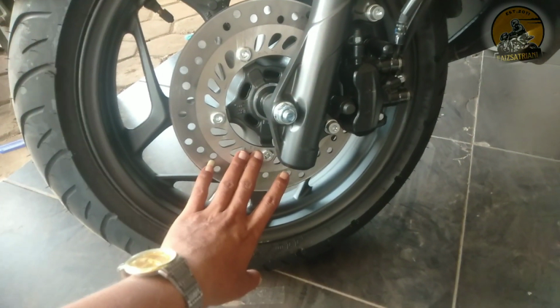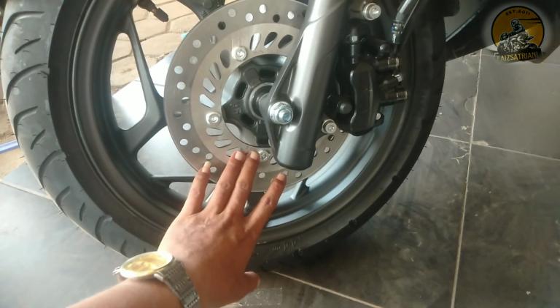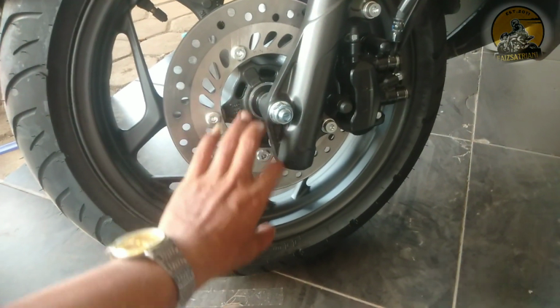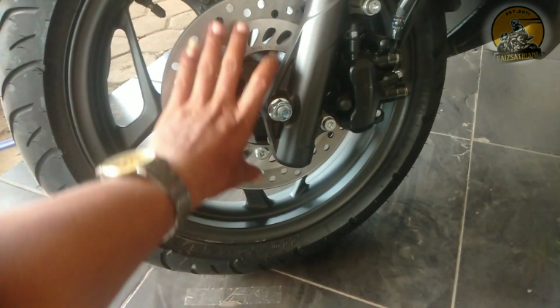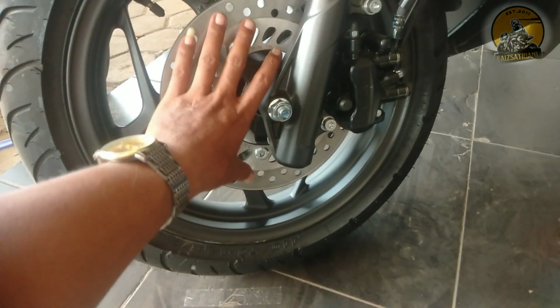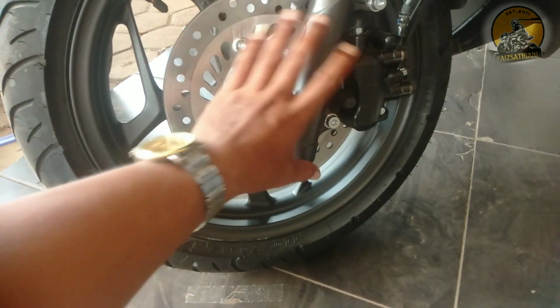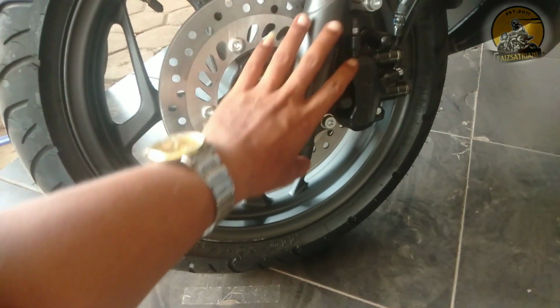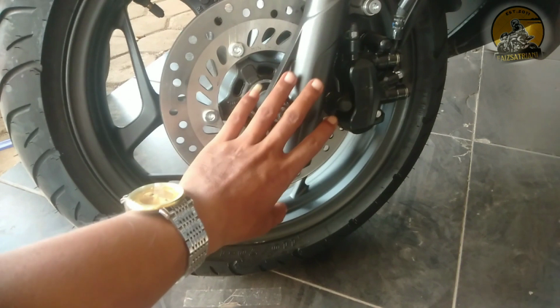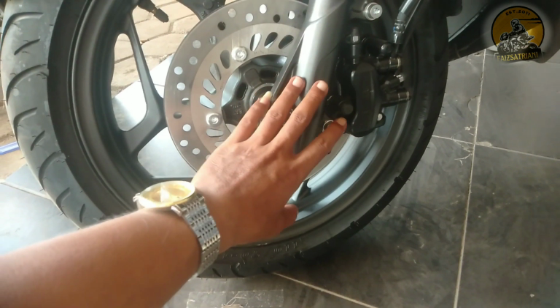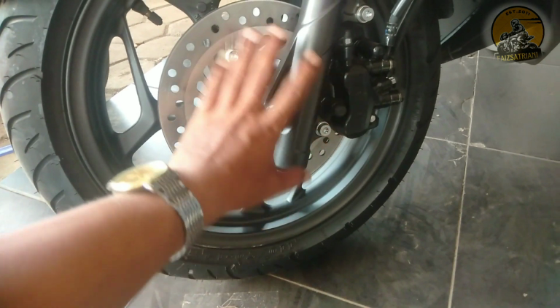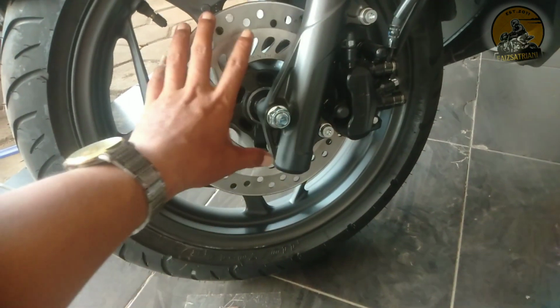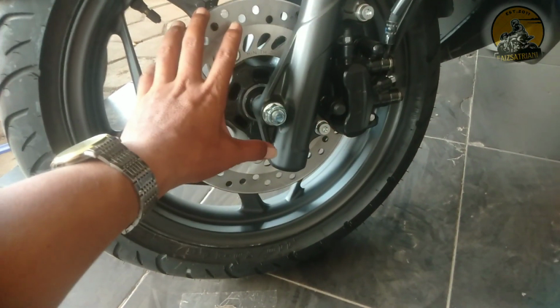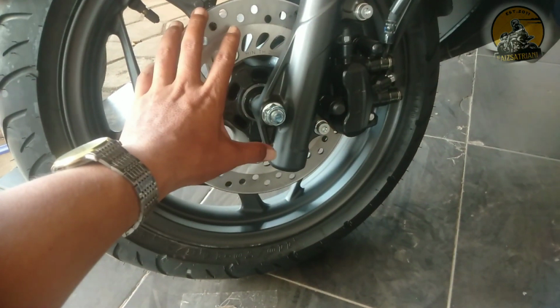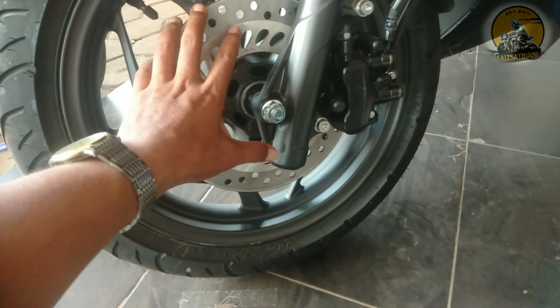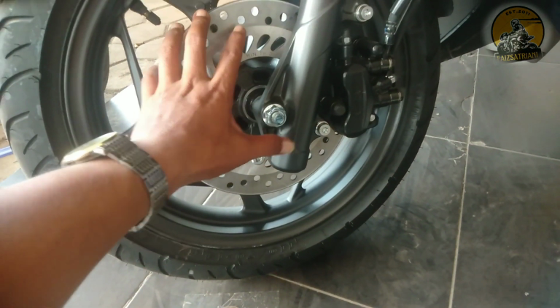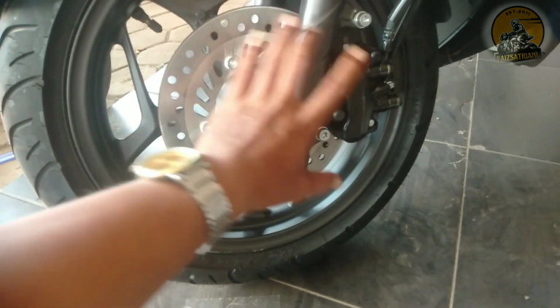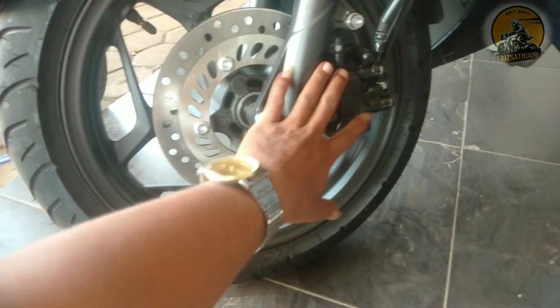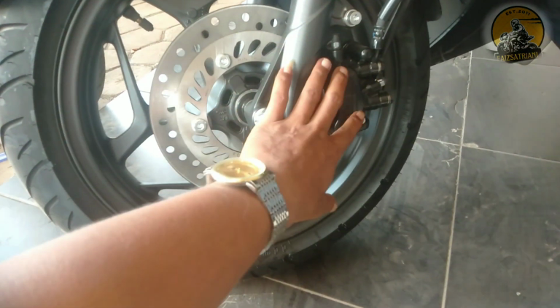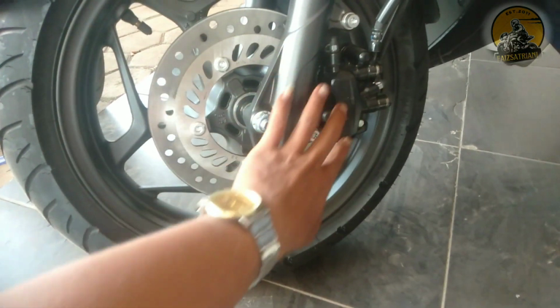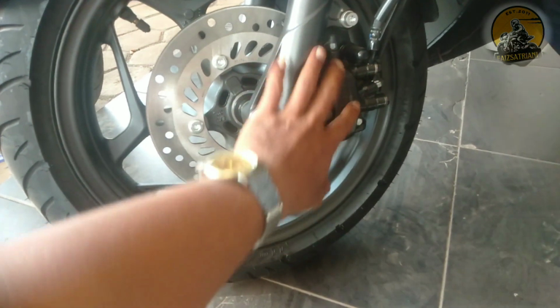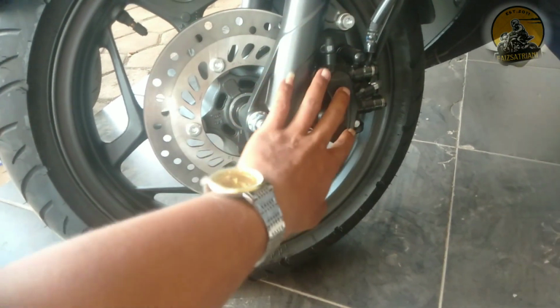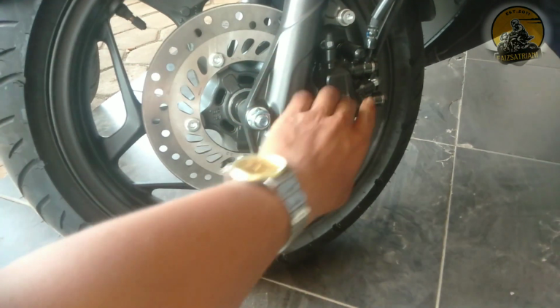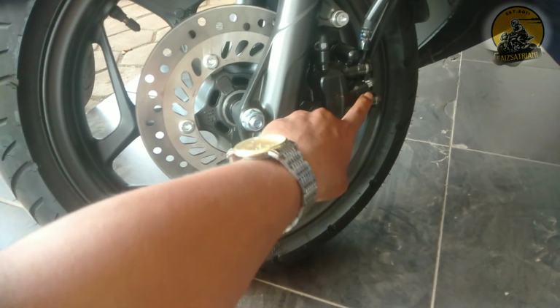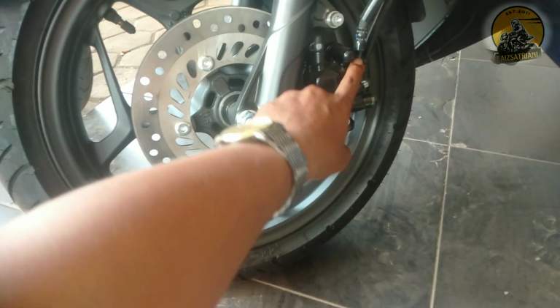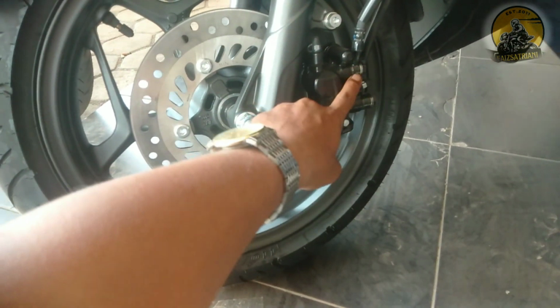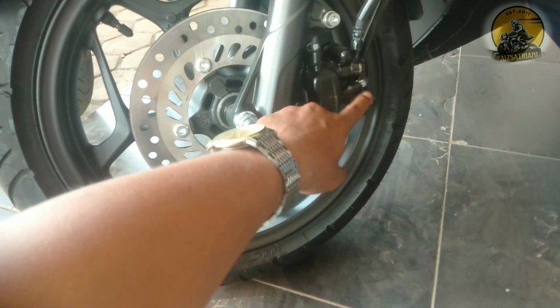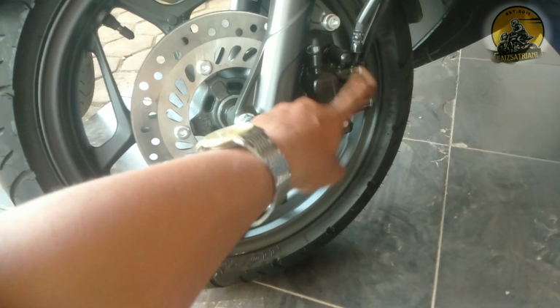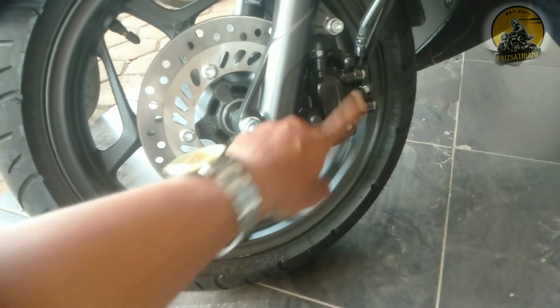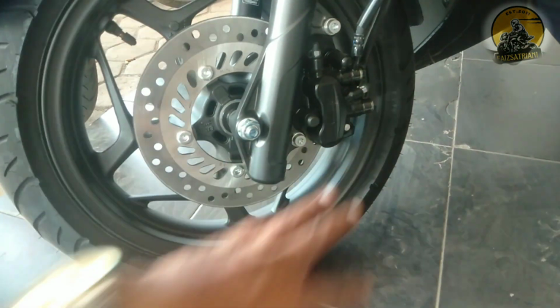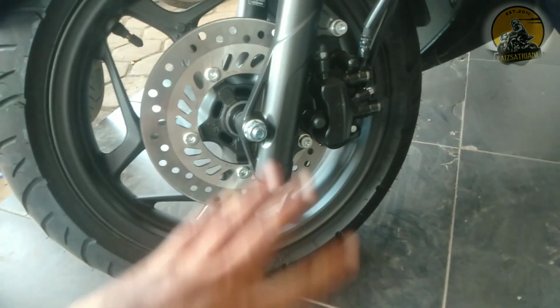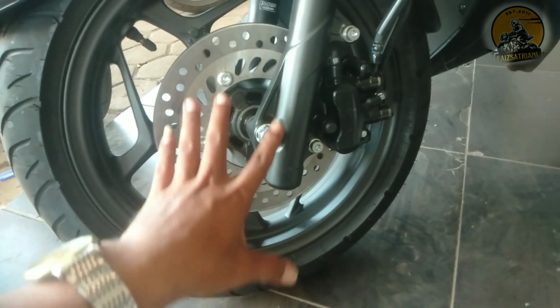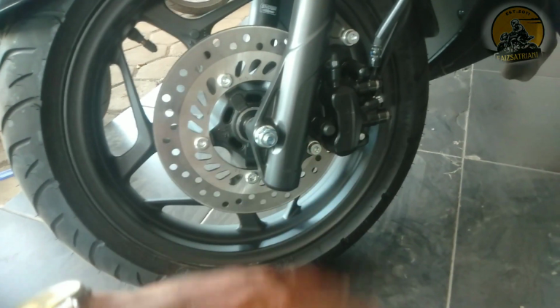Jadi untuk yang tipe CBS ini bentuk piringan remnya seperti ini. Ini kalipernya warna hitam.